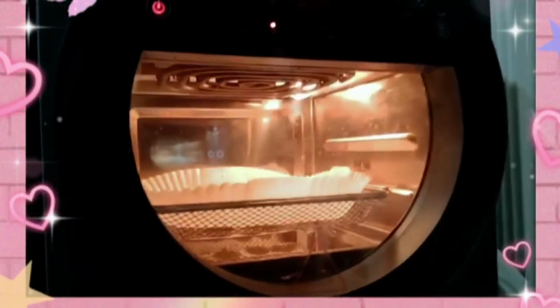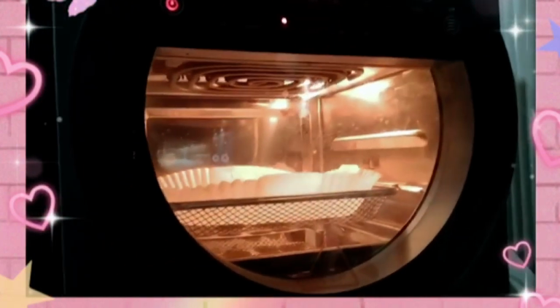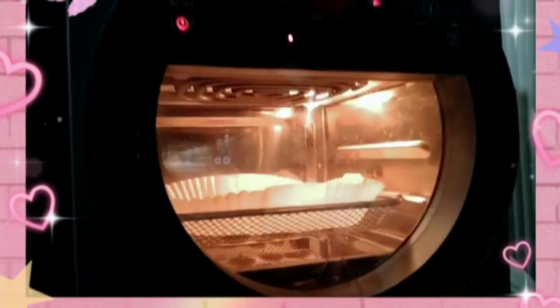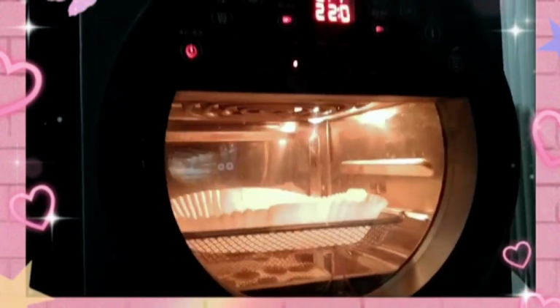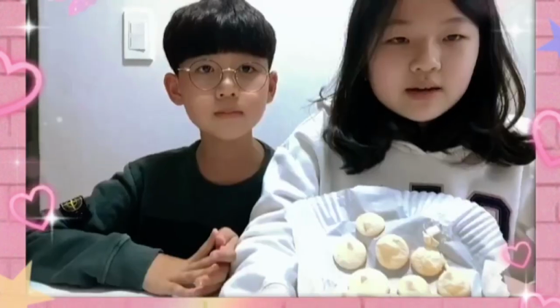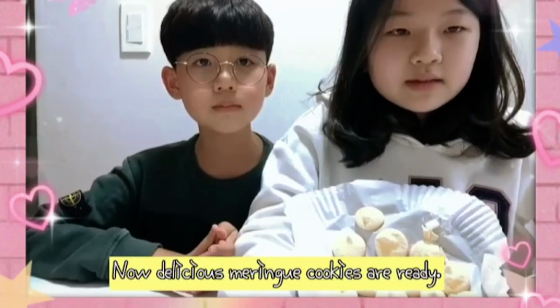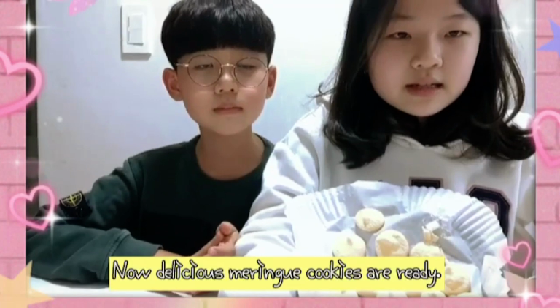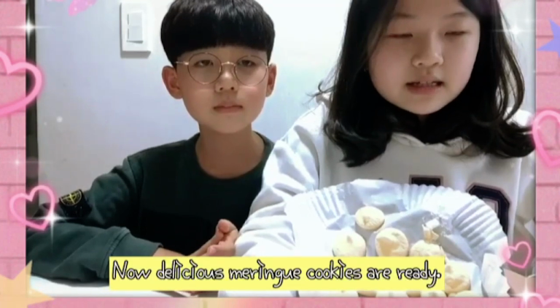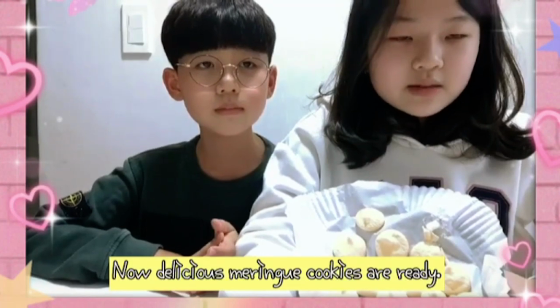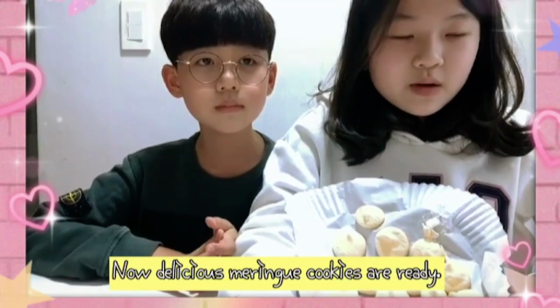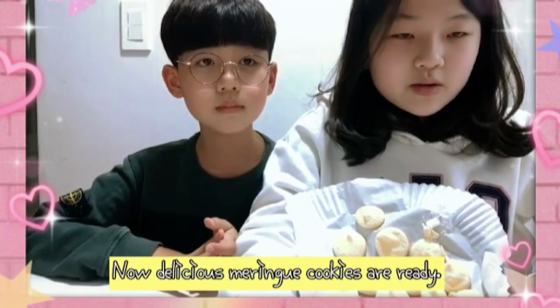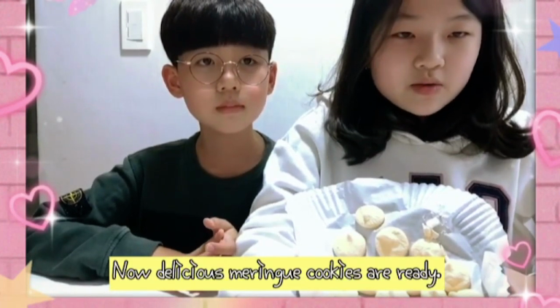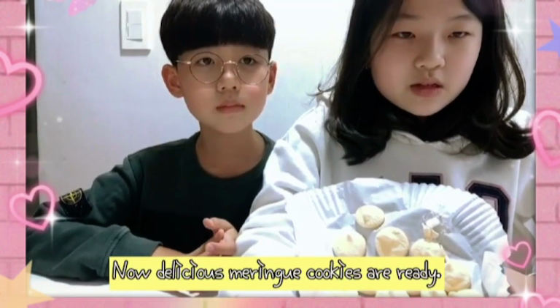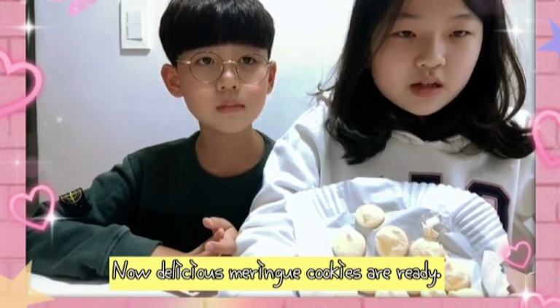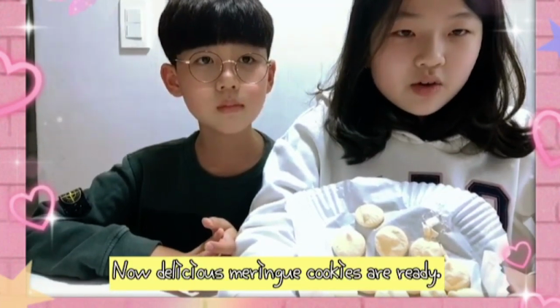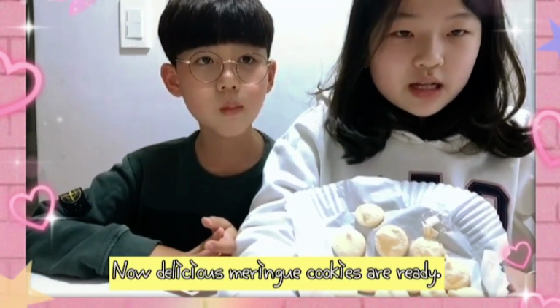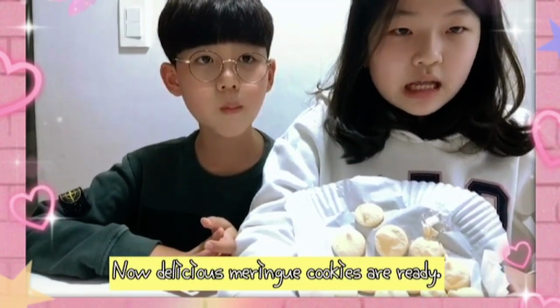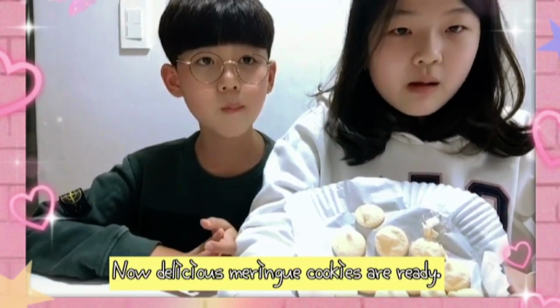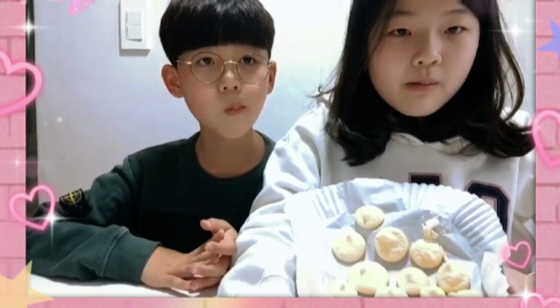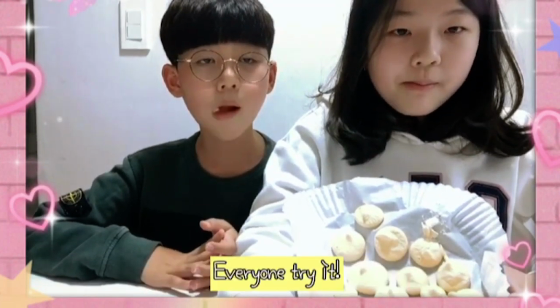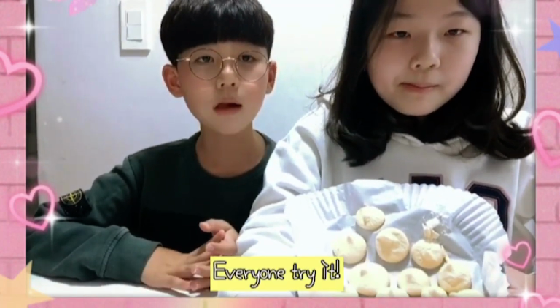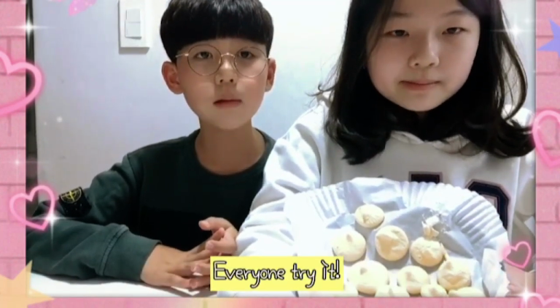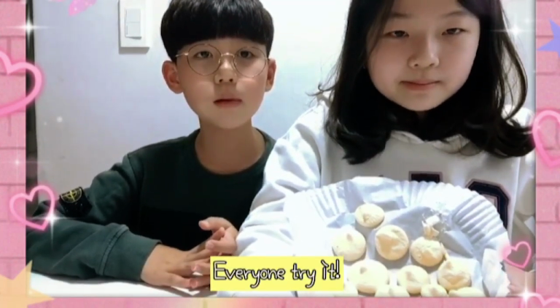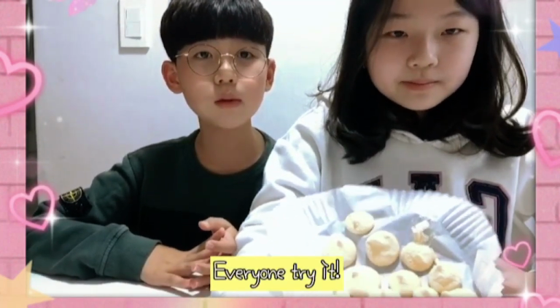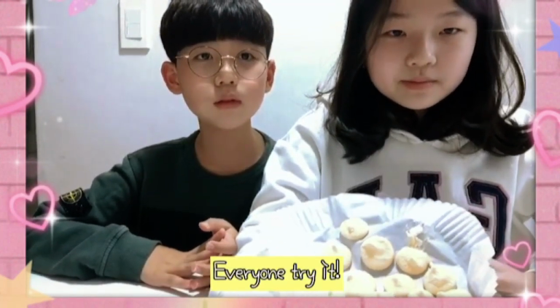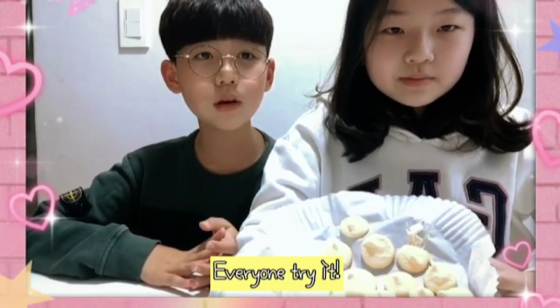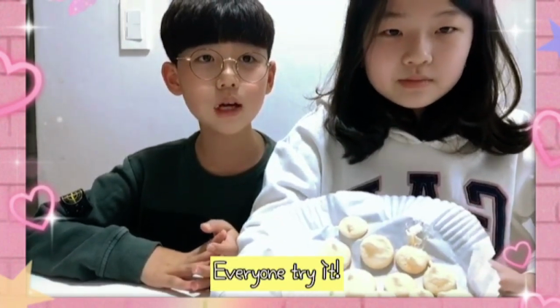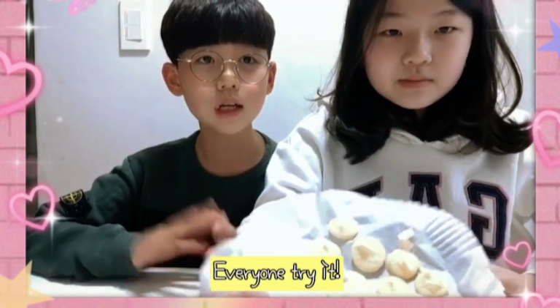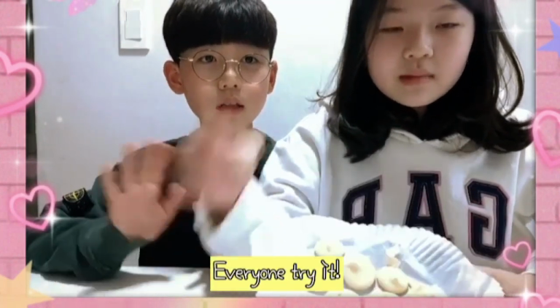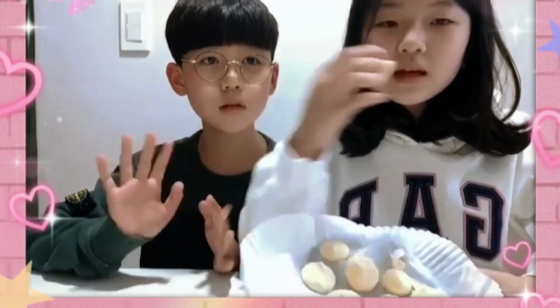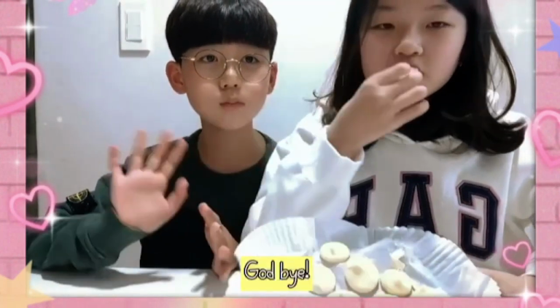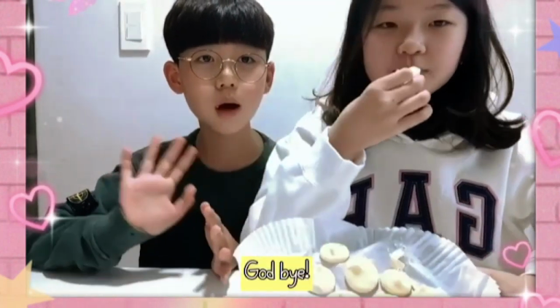Now delicious rain cookies are ready. Everyone try it. Goodbye.